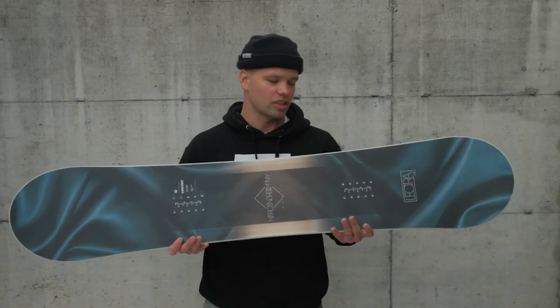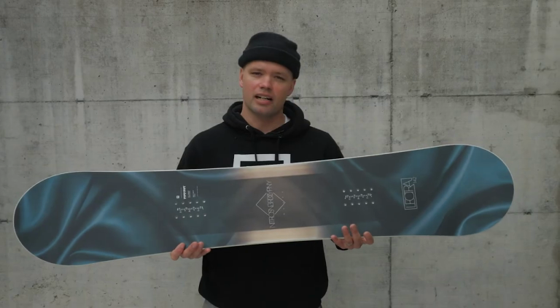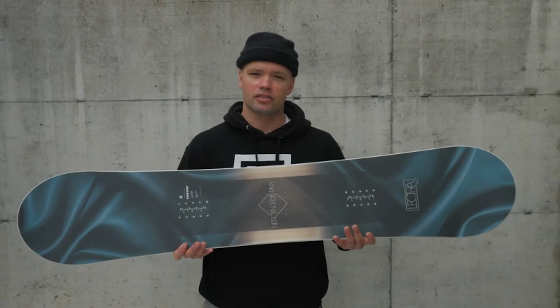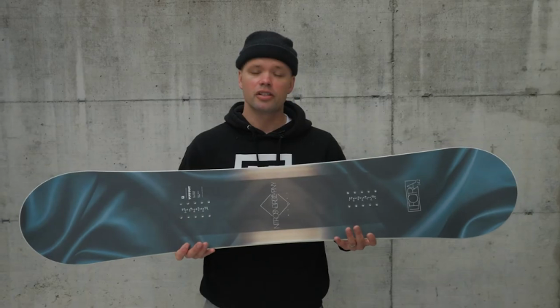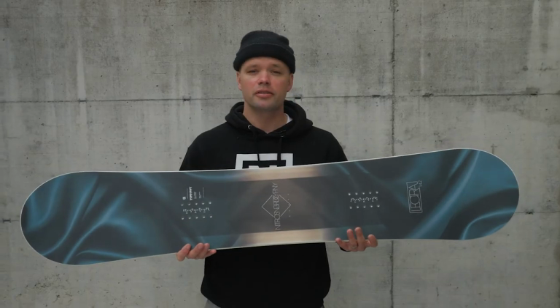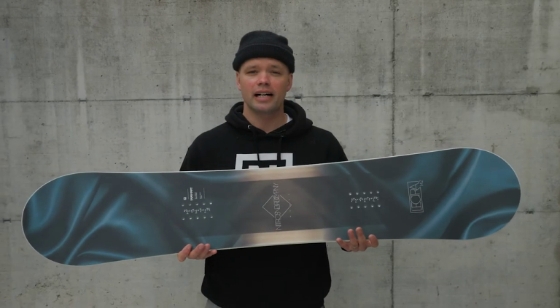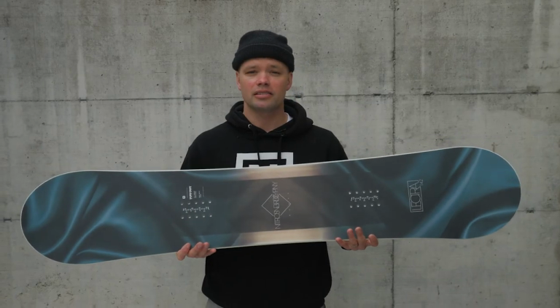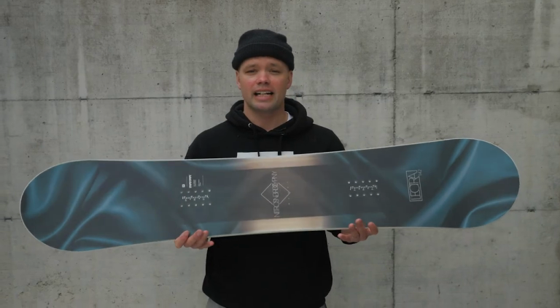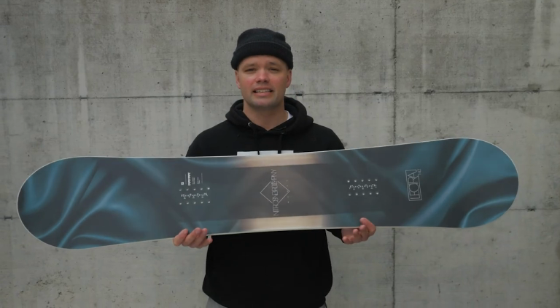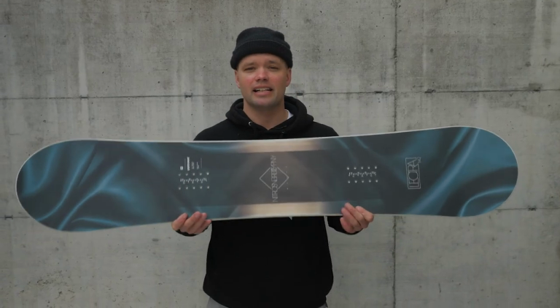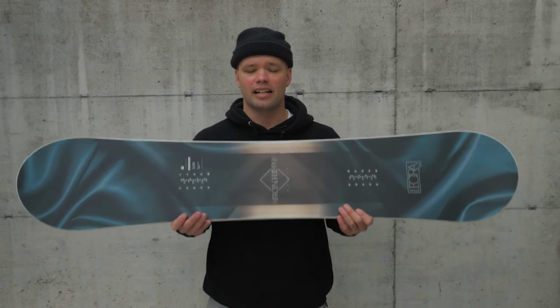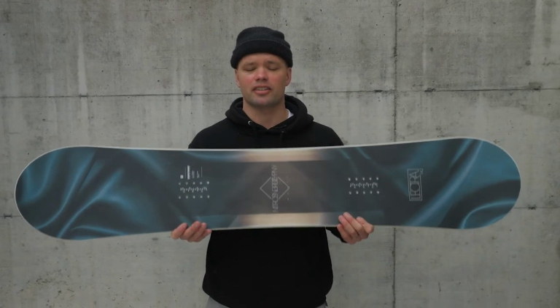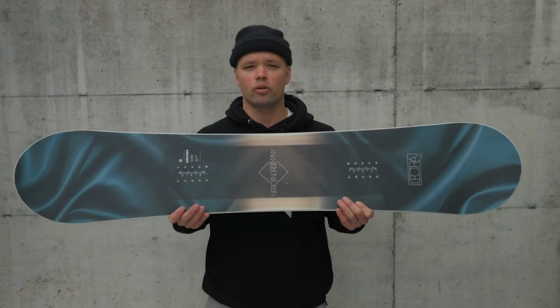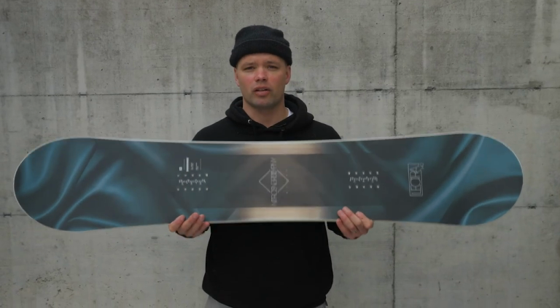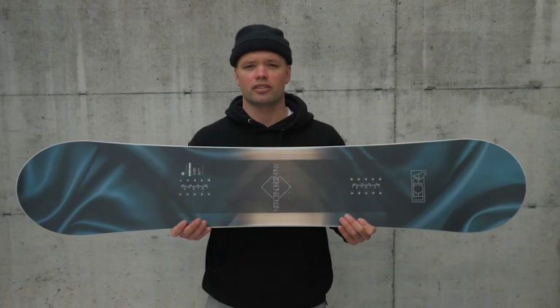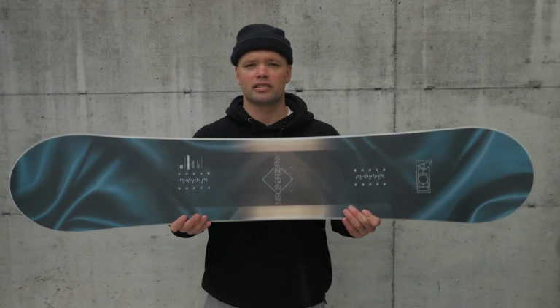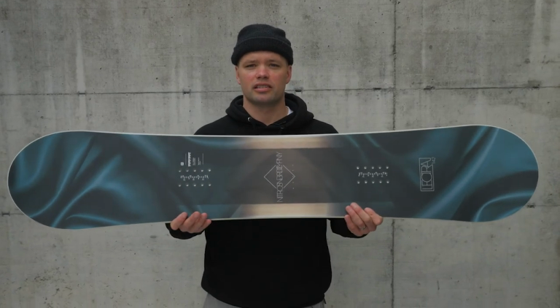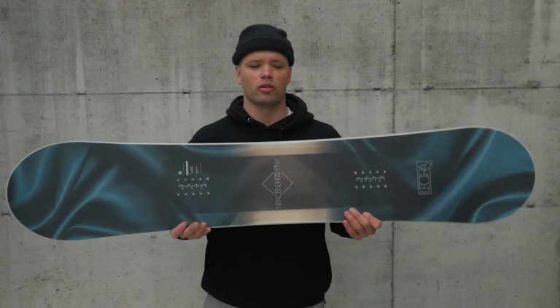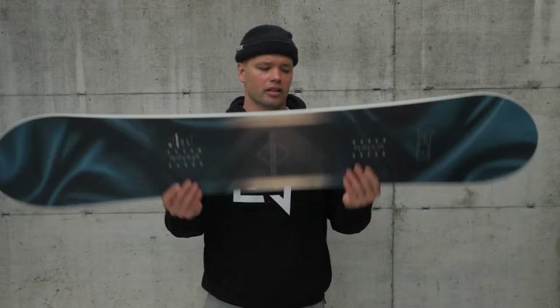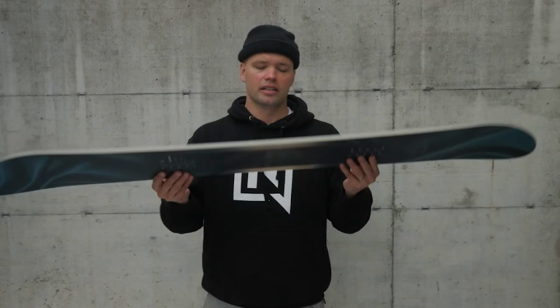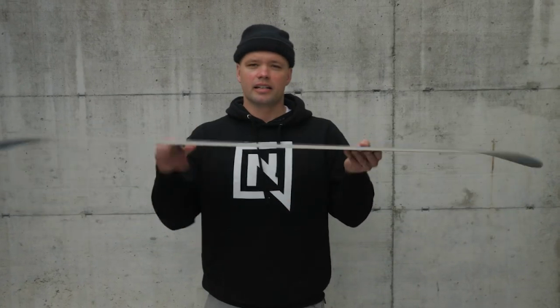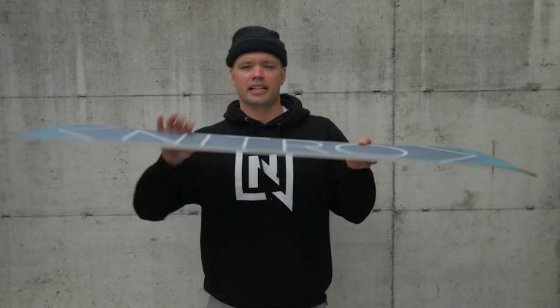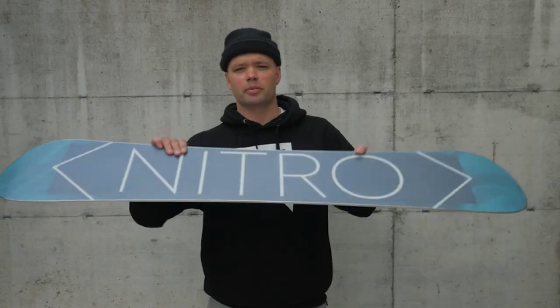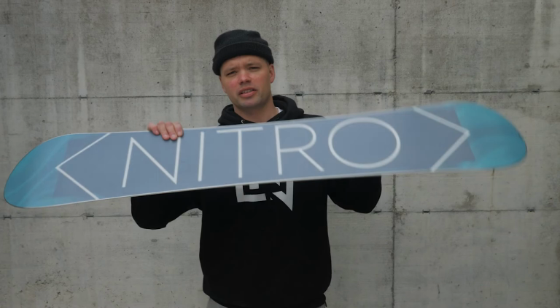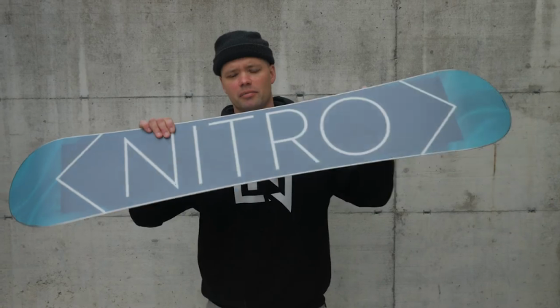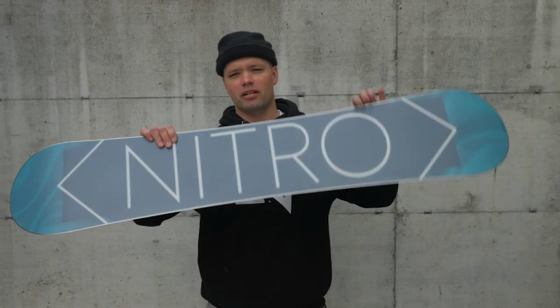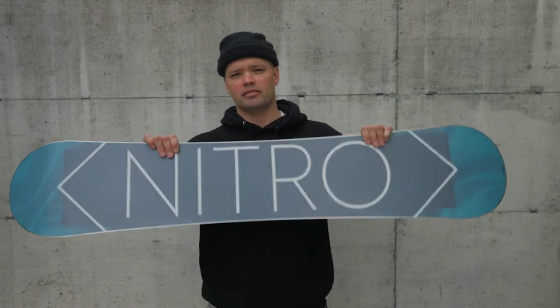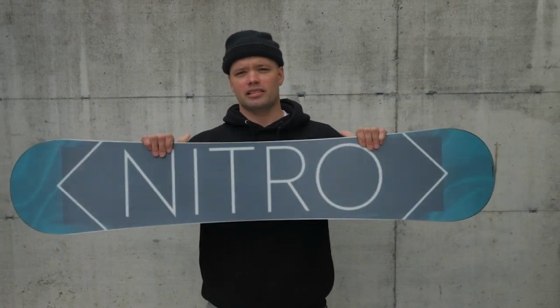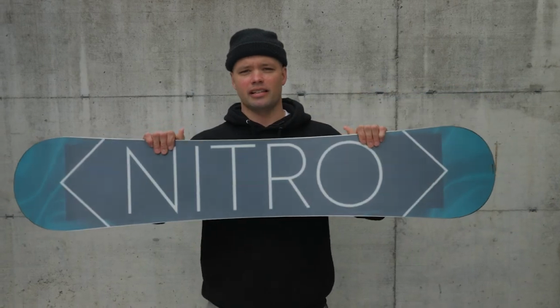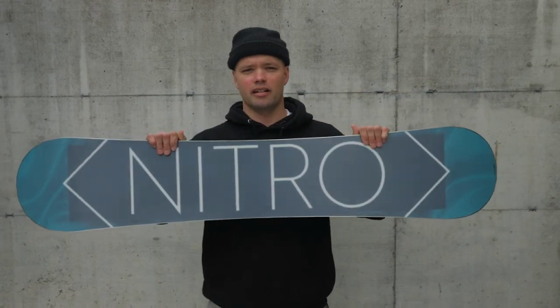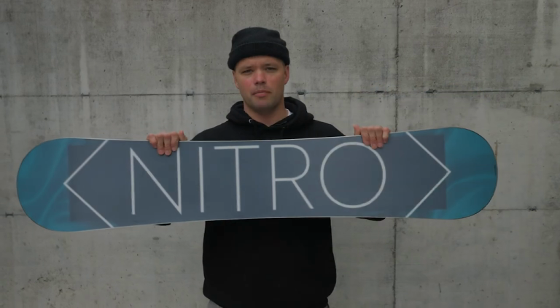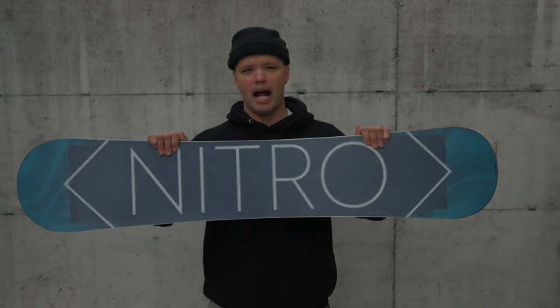Check it out — the new 2019 Nitro Lecter snowboard. Get your butt to the mountain. I'll see you there. Bye!